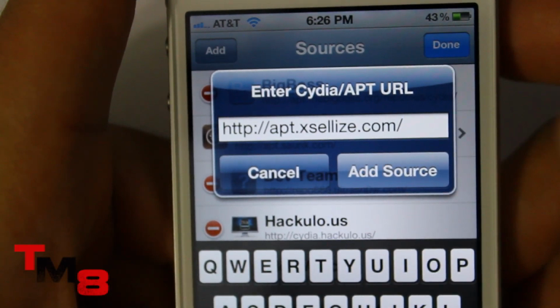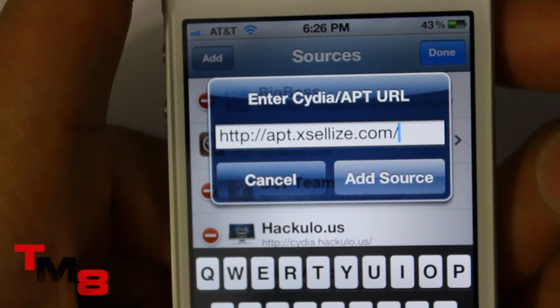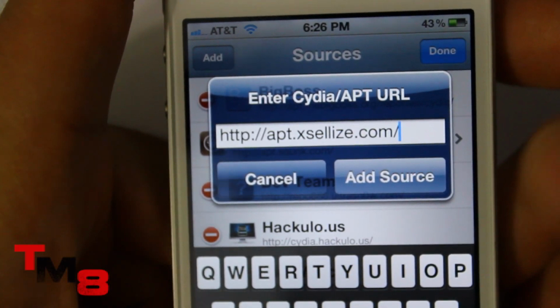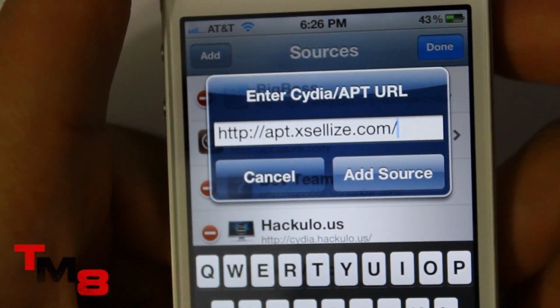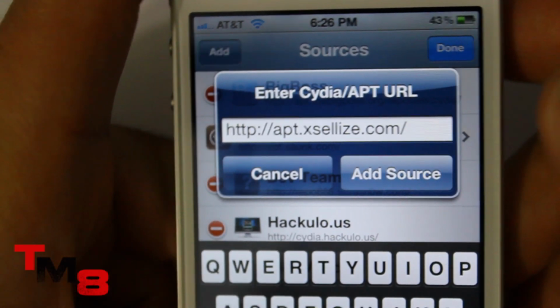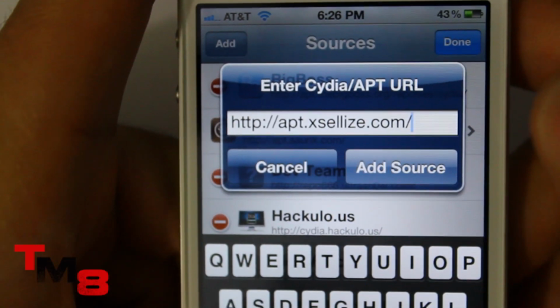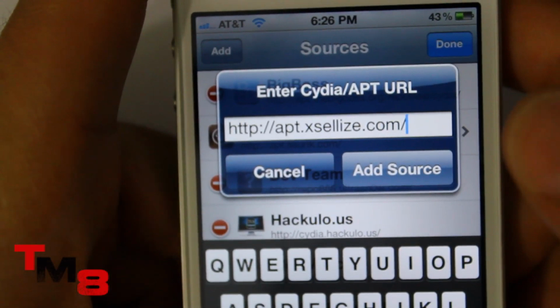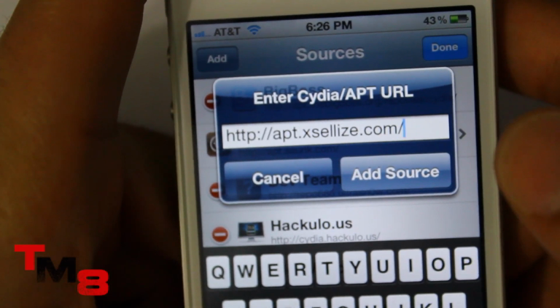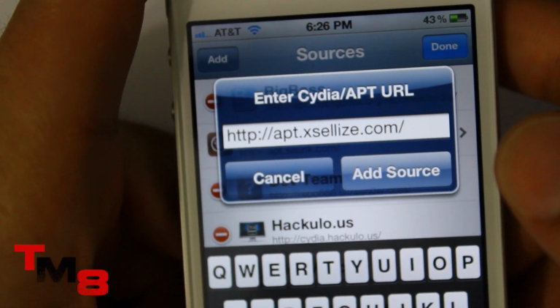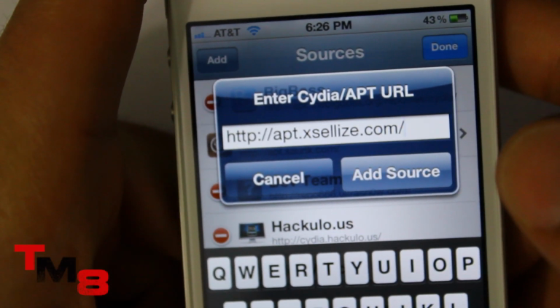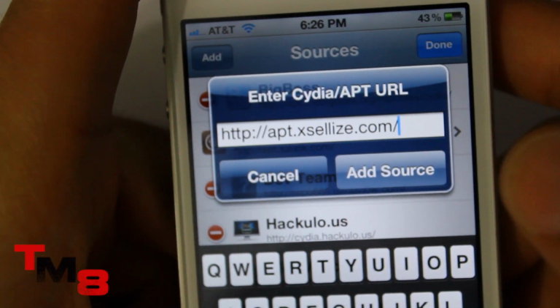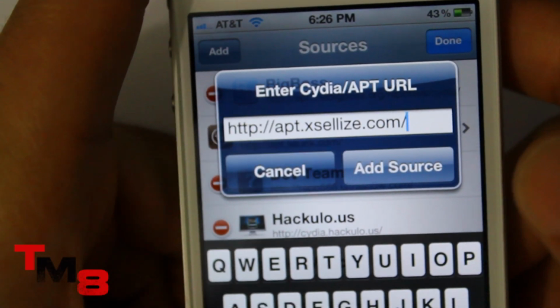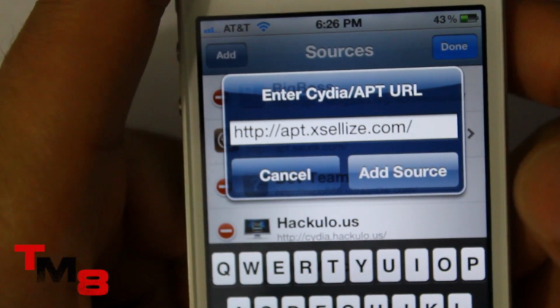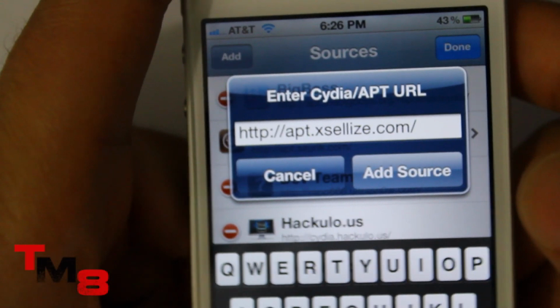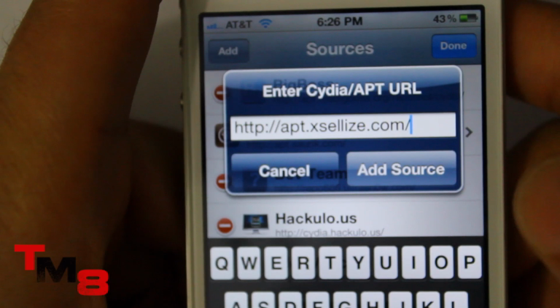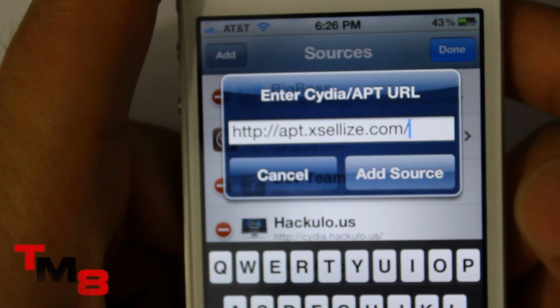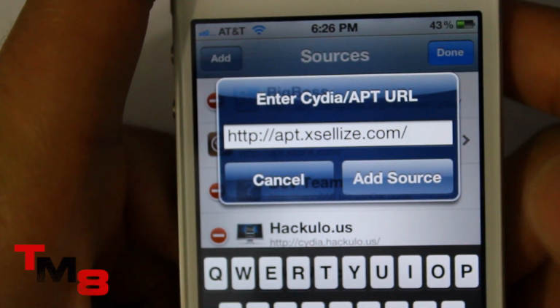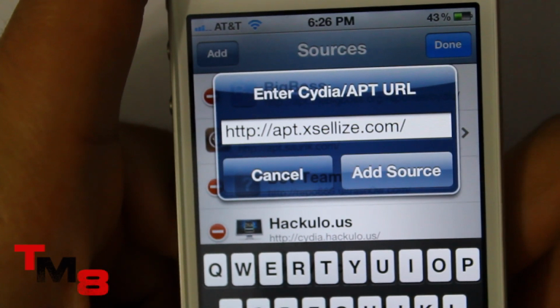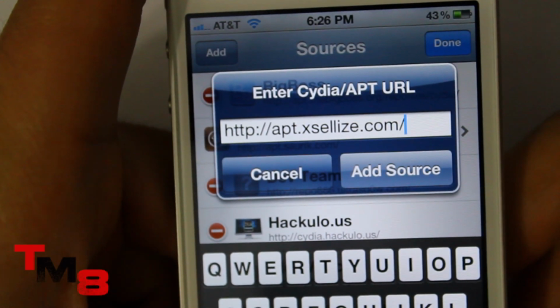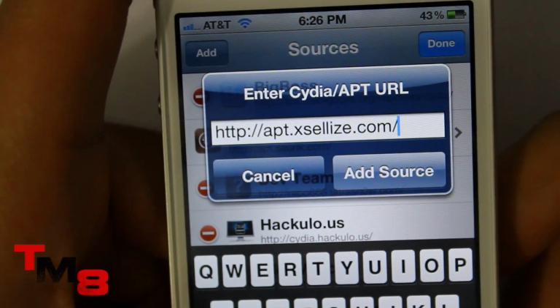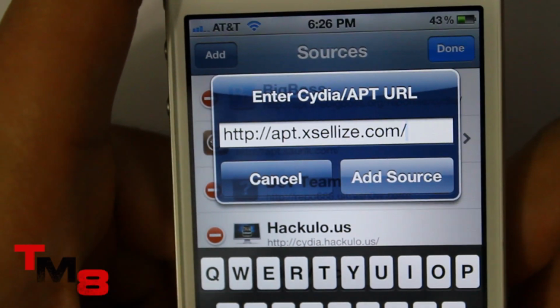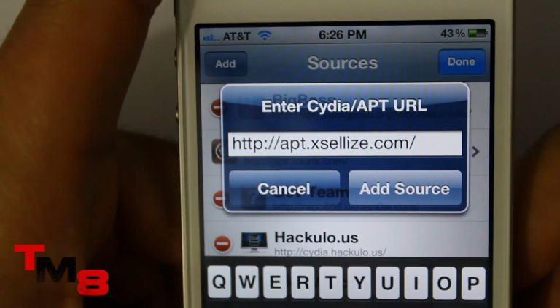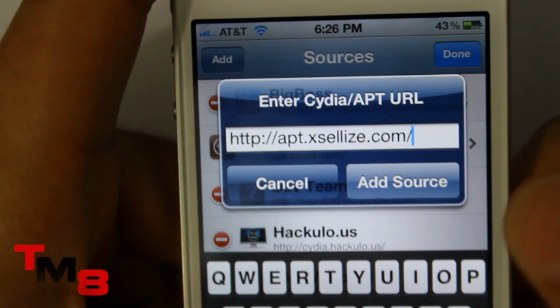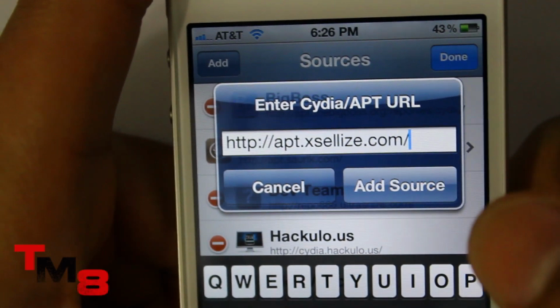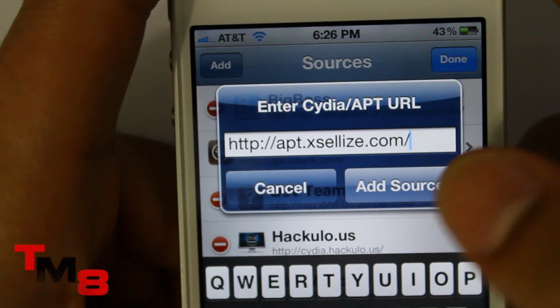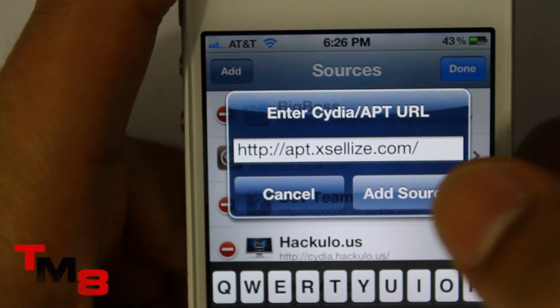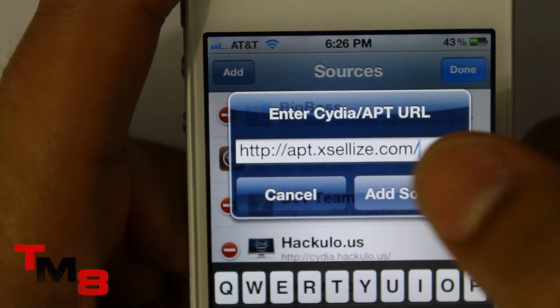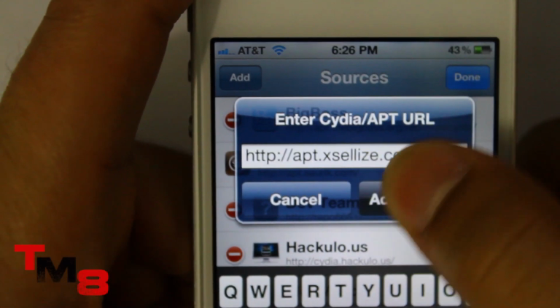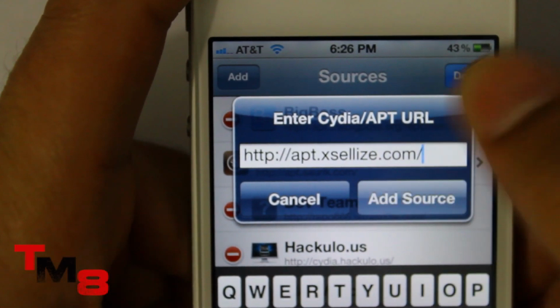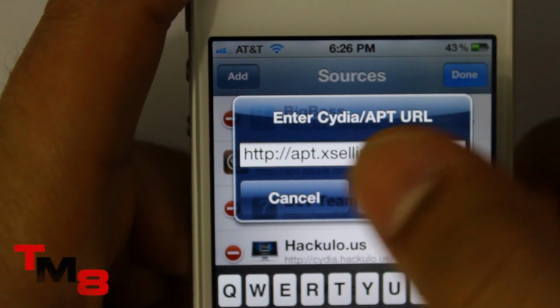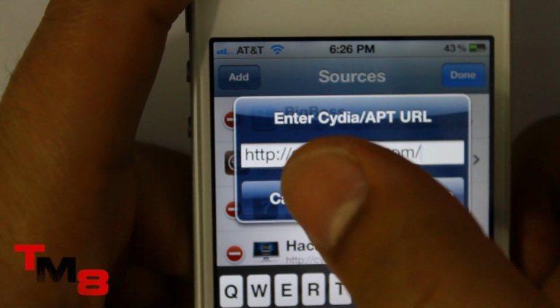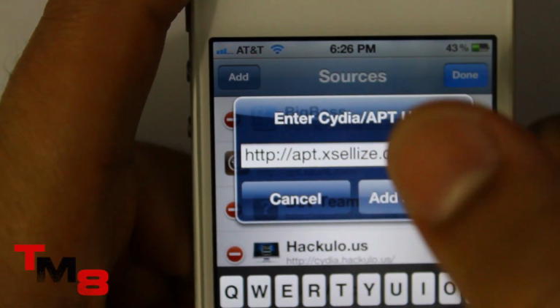I'm not going to click it because I already did it. It was going to tell you, are you sure you want to install the source because it has illegal stuff — just click yes anyway.